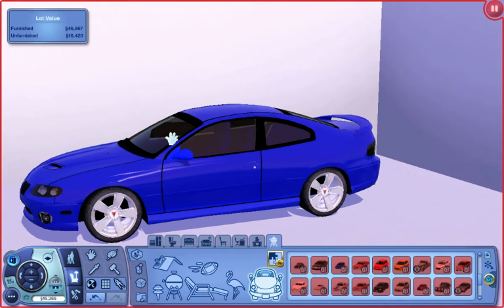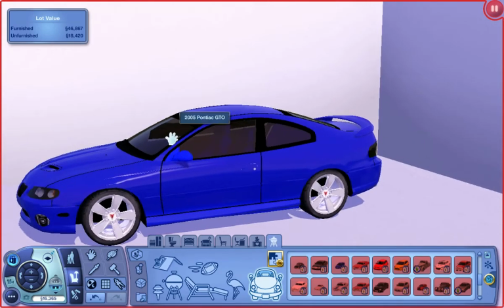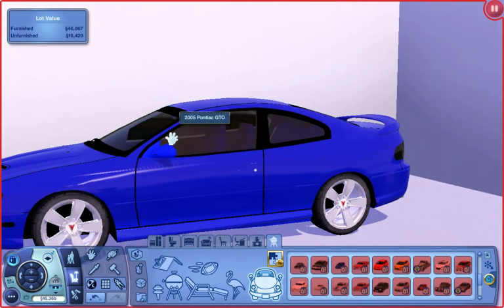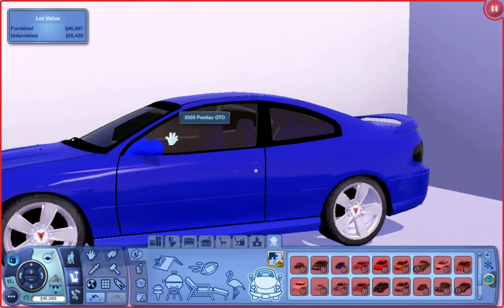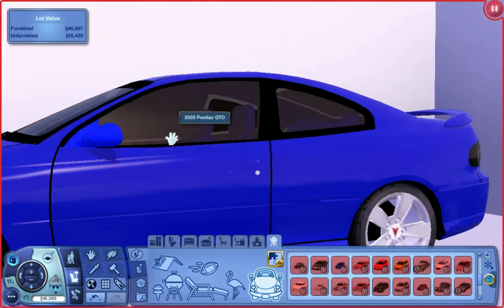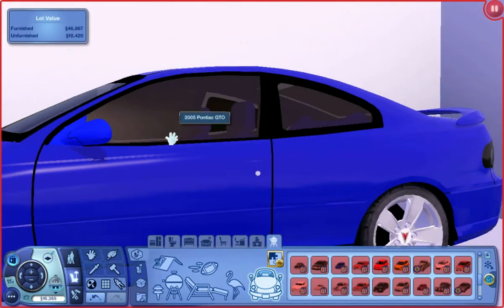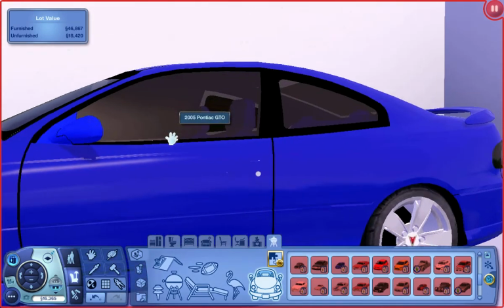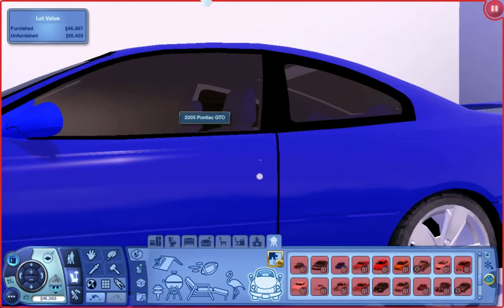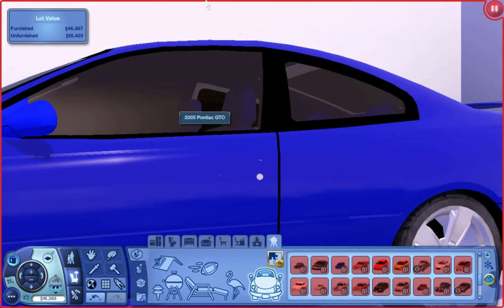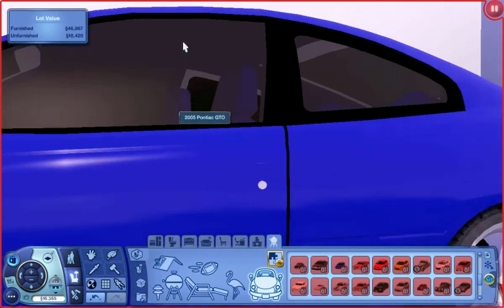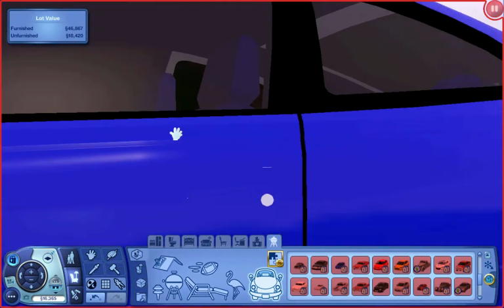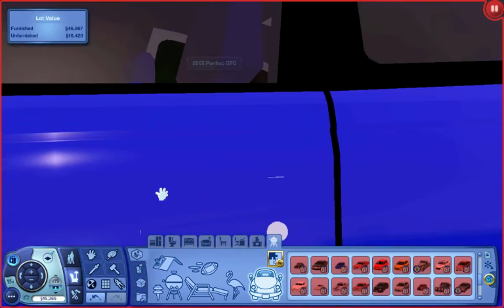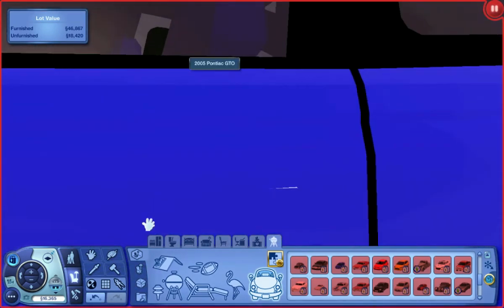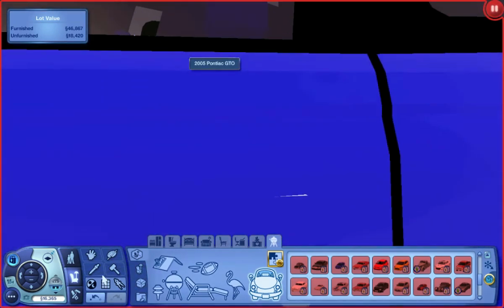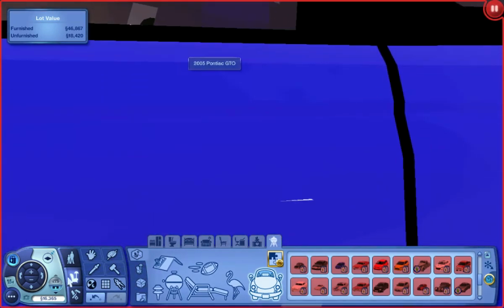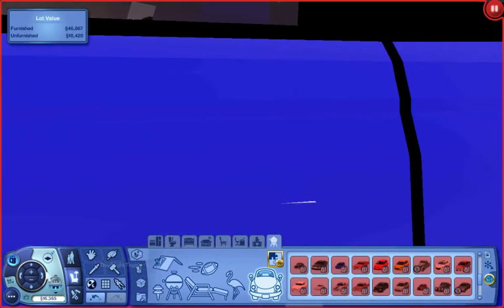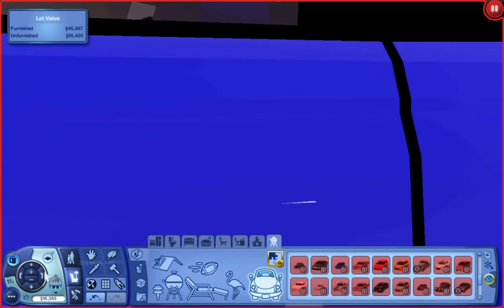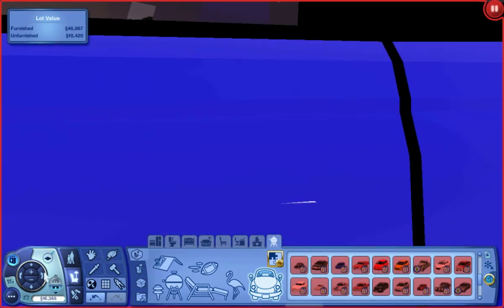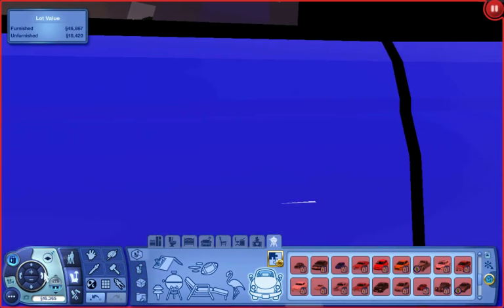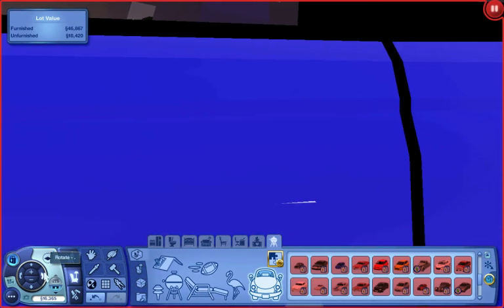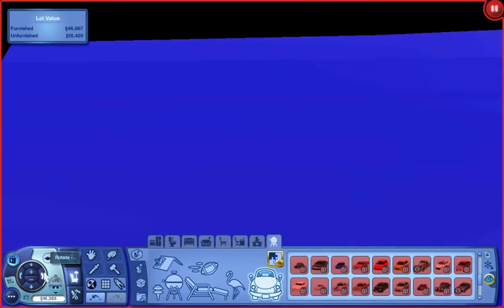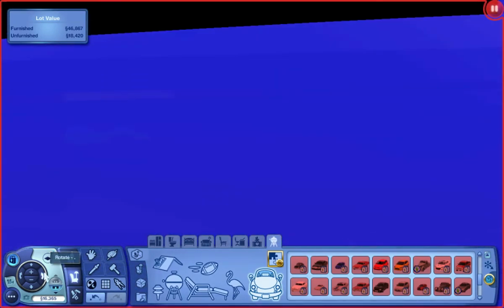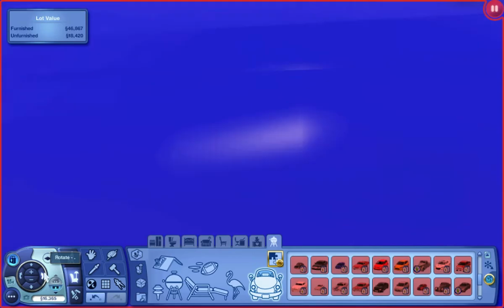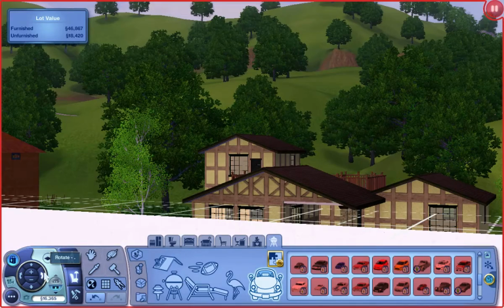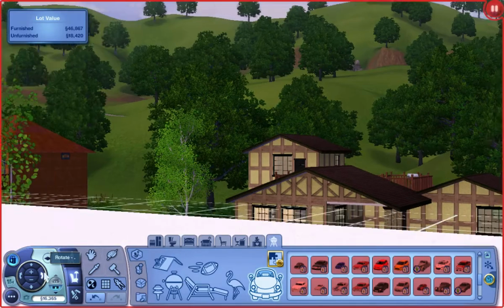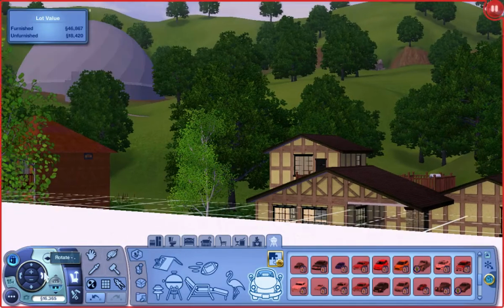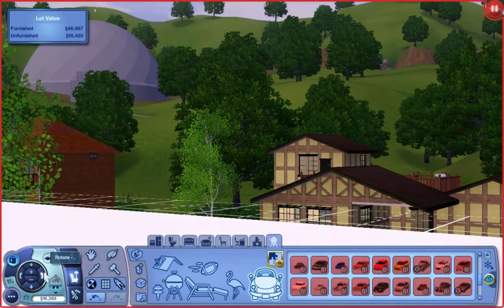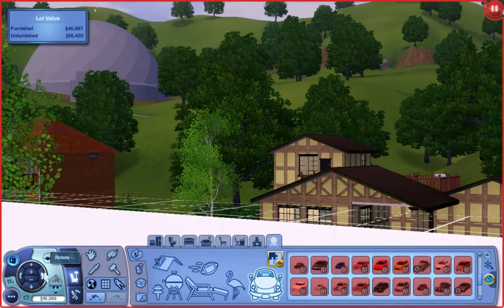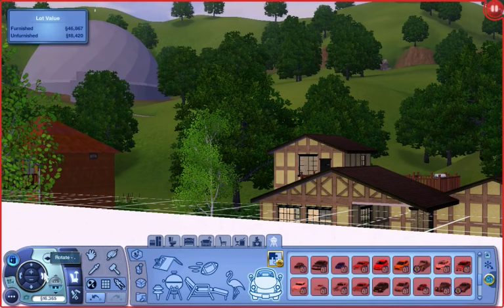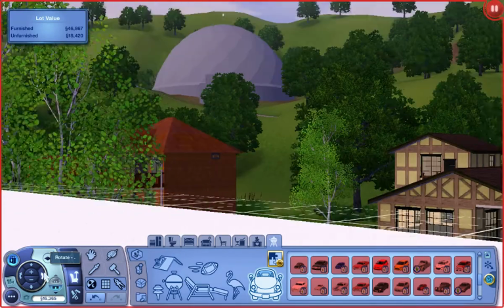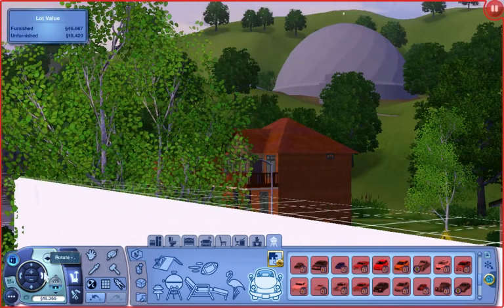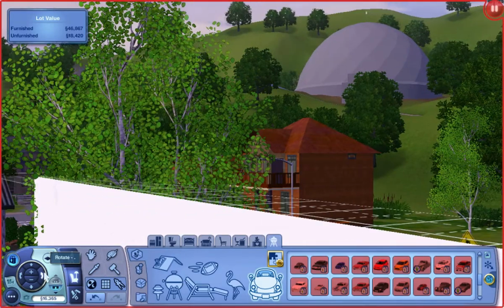The blue color is not my choice. I'd probably go for black or red.